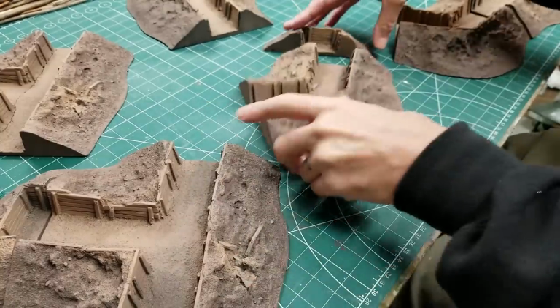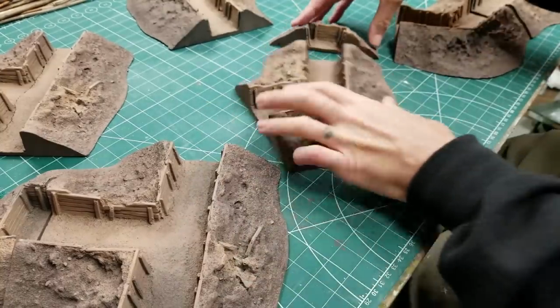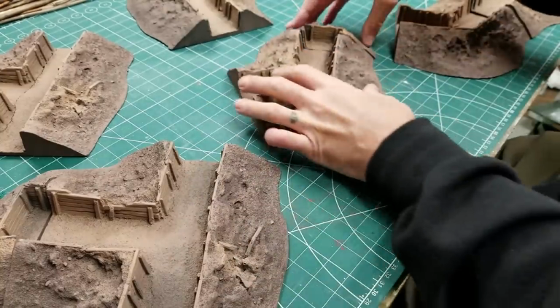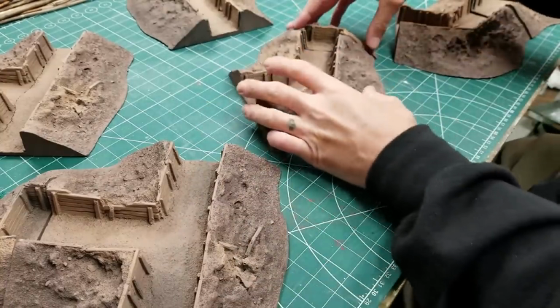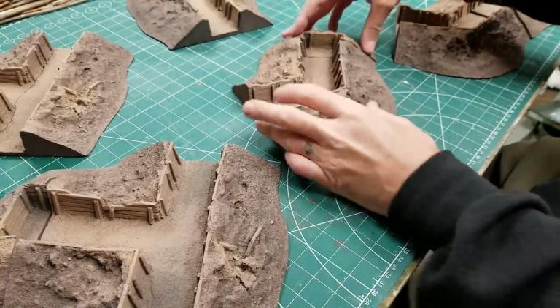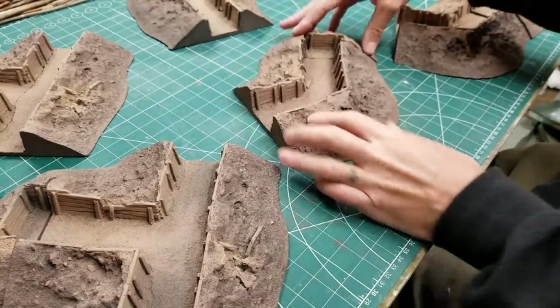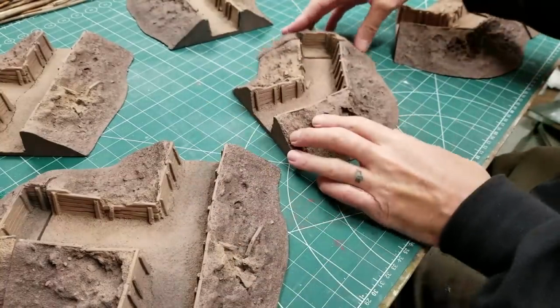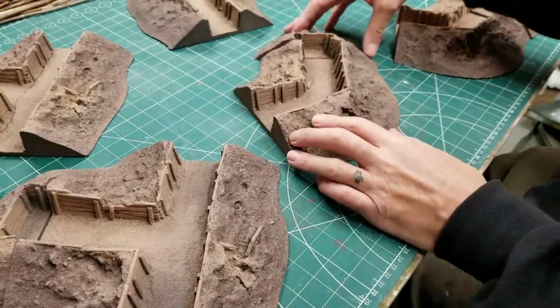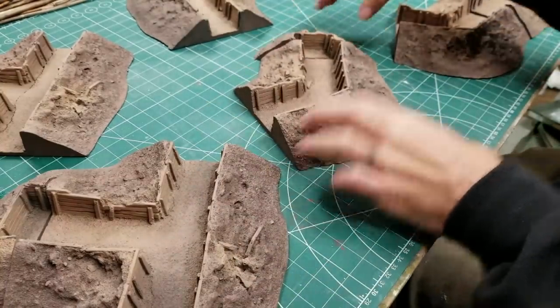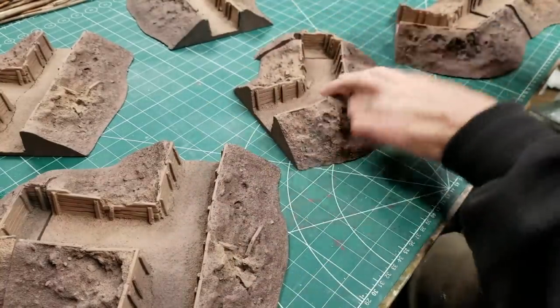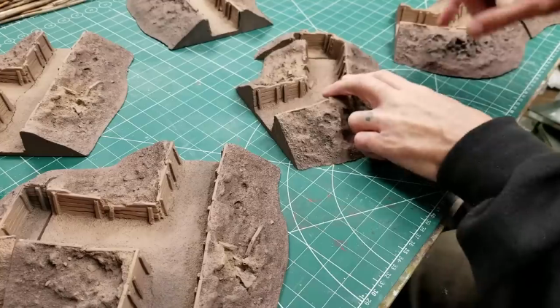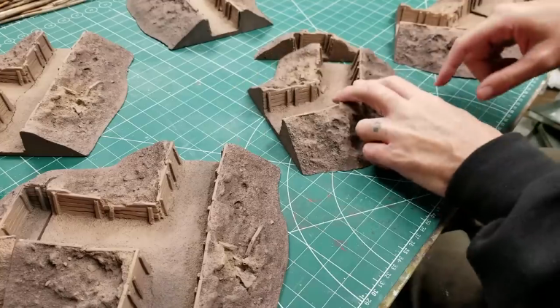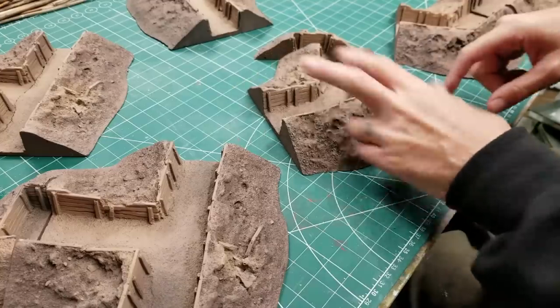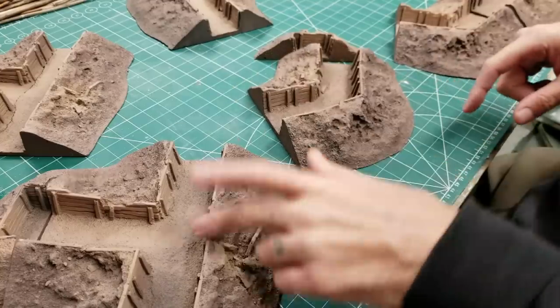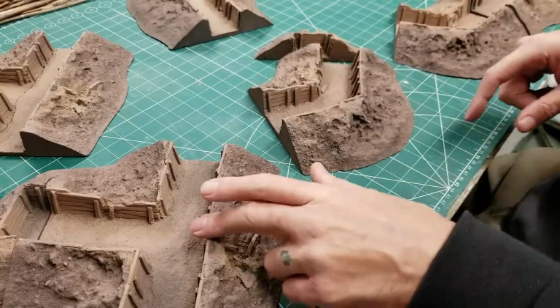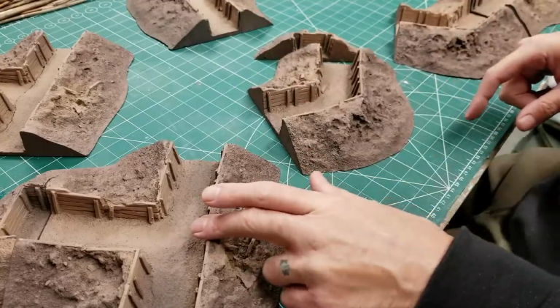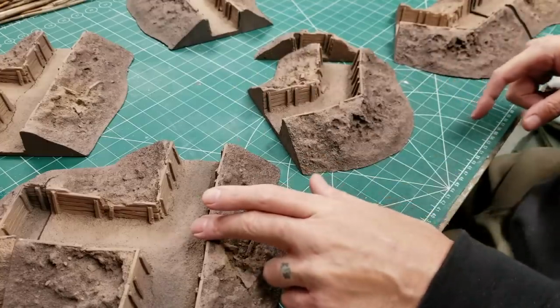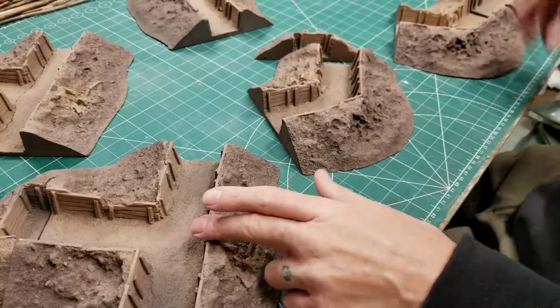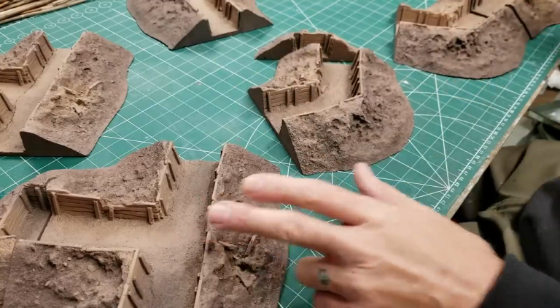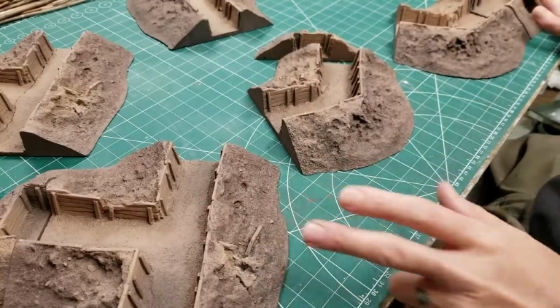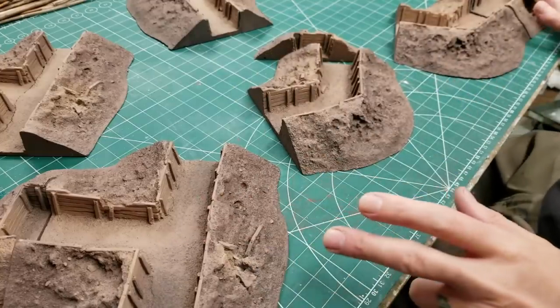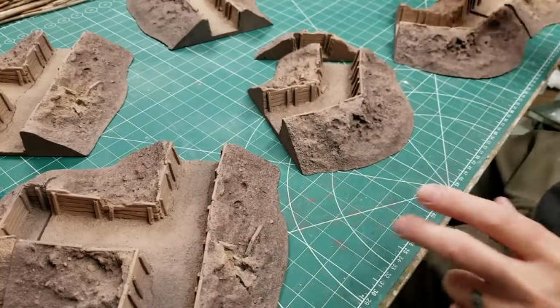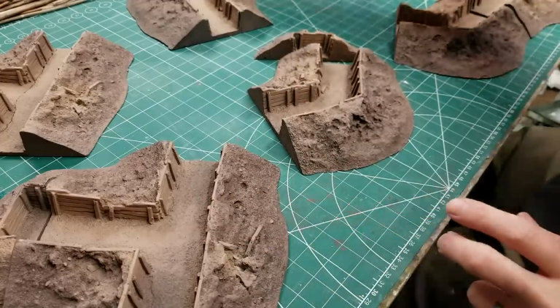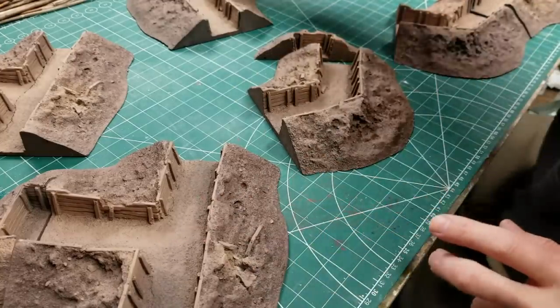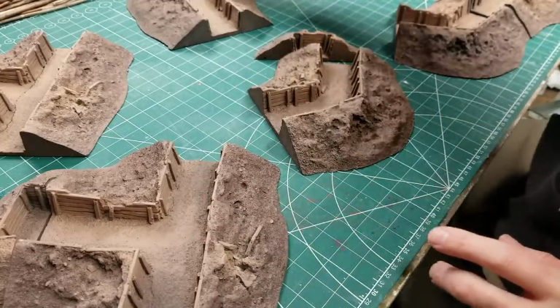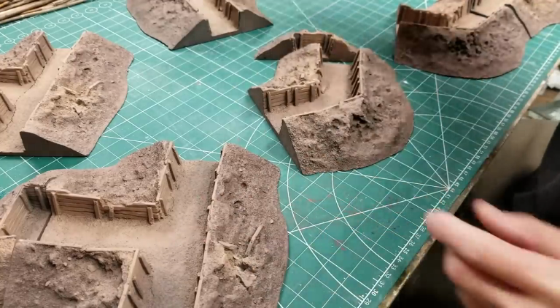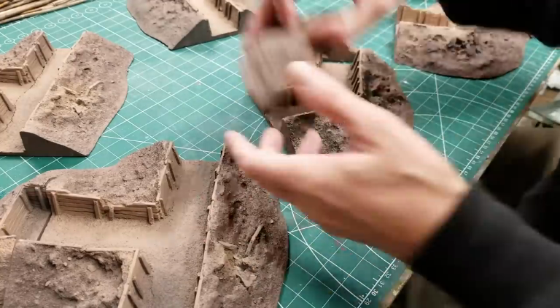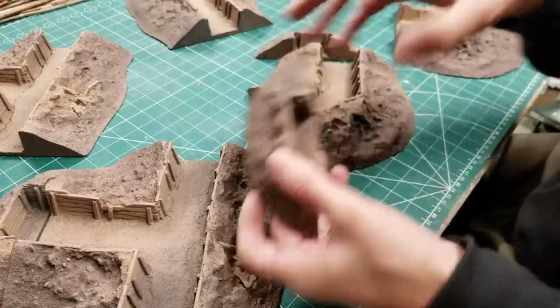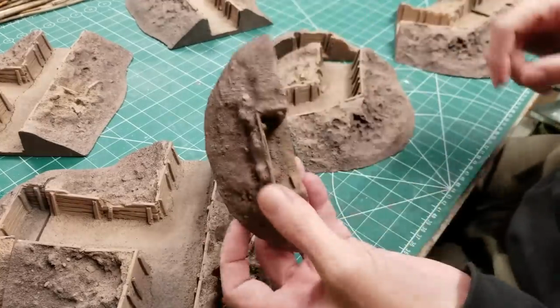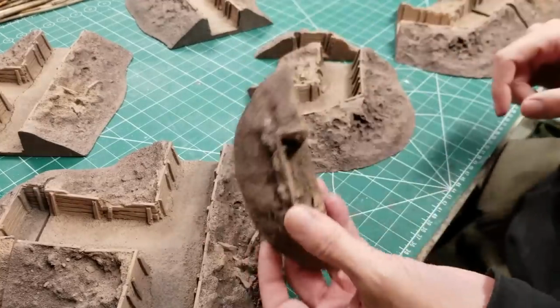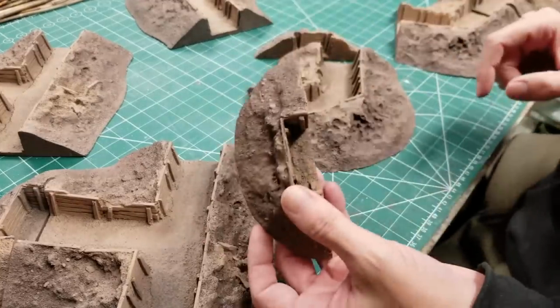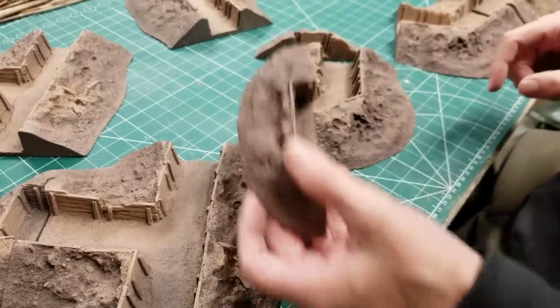I've got a couple of corners, a couple of T-junctions, a couple of straights and about four end pieces.